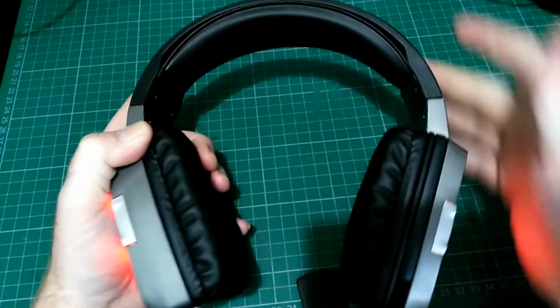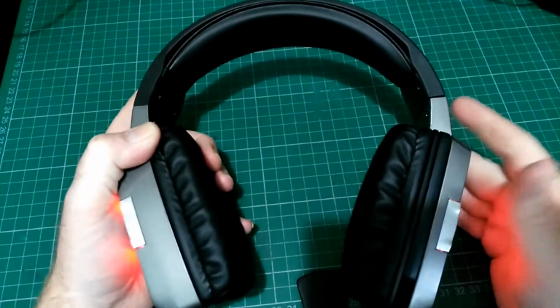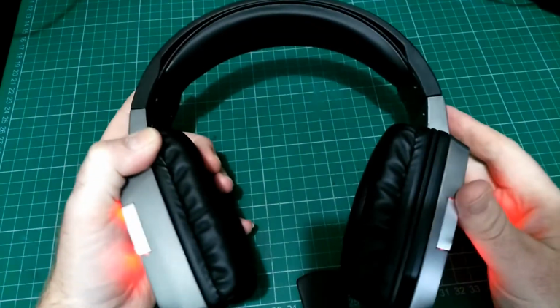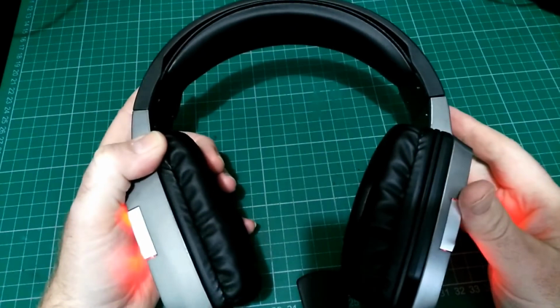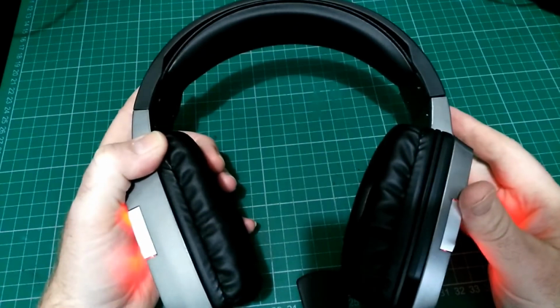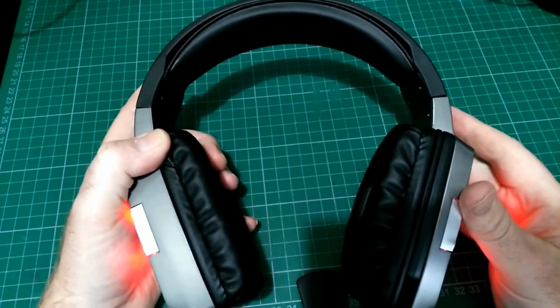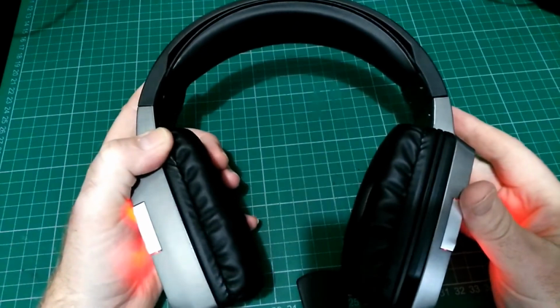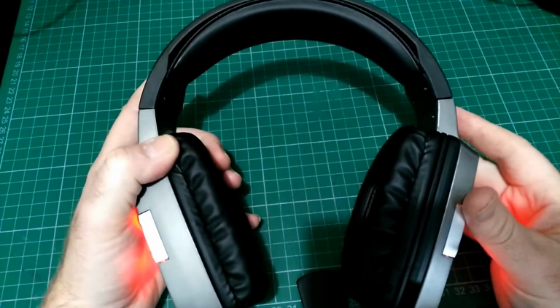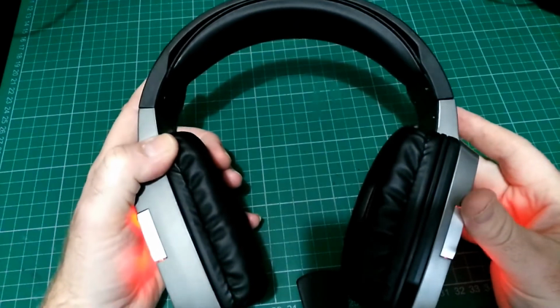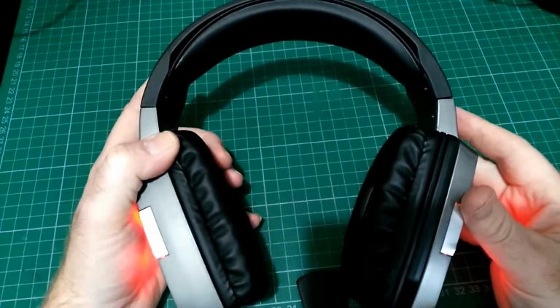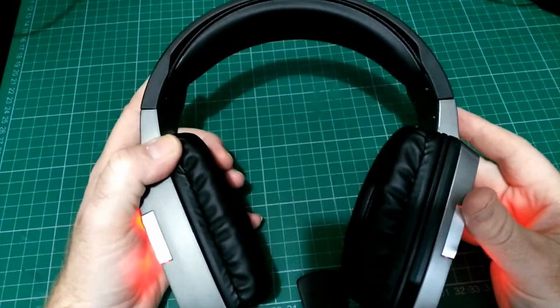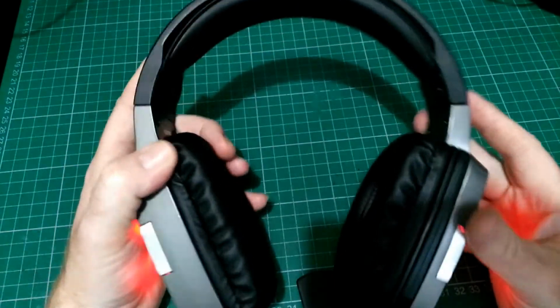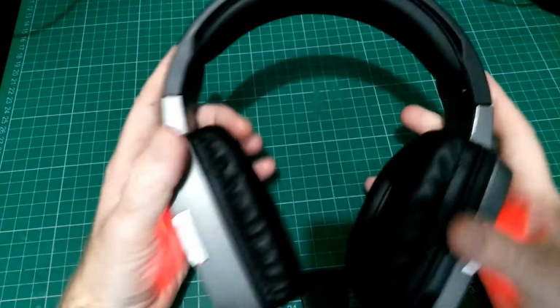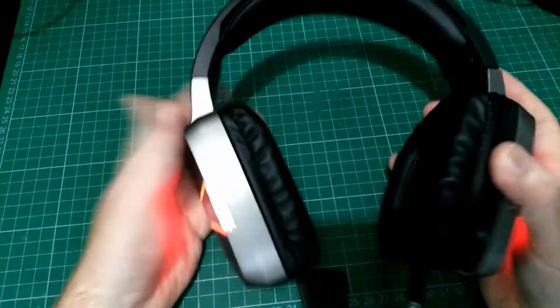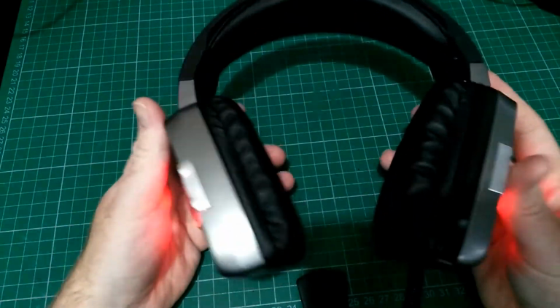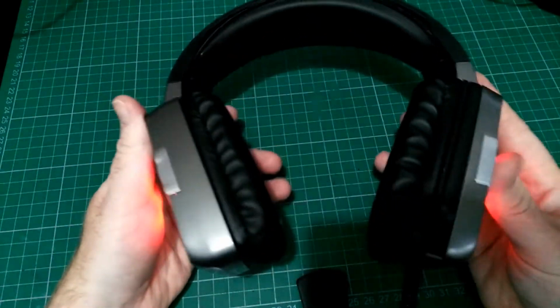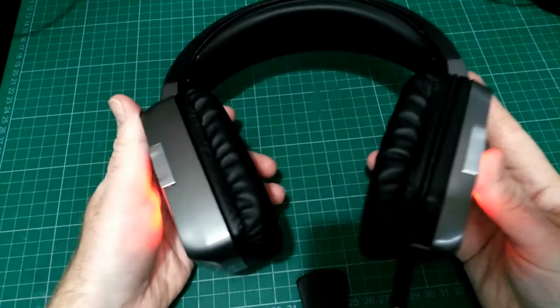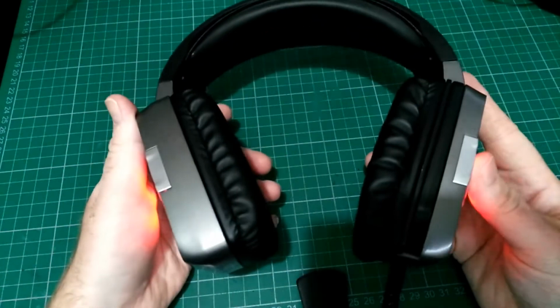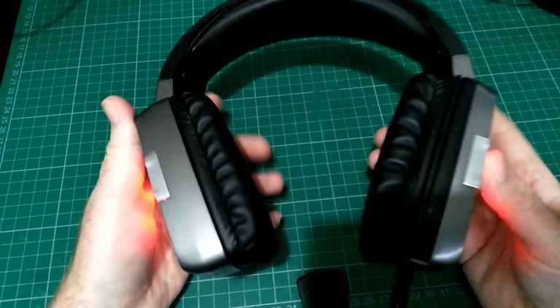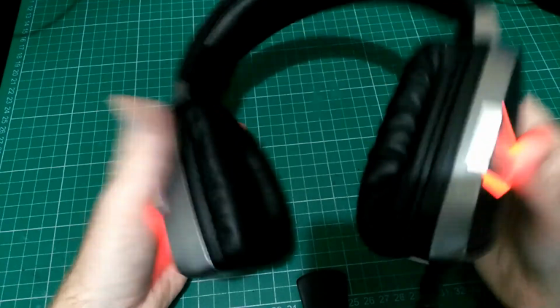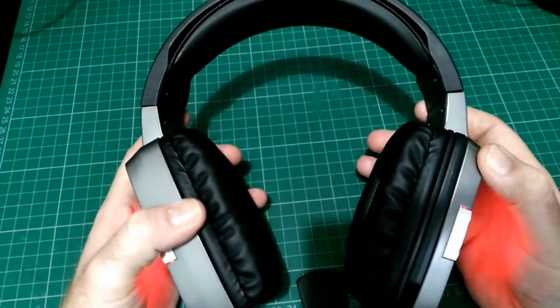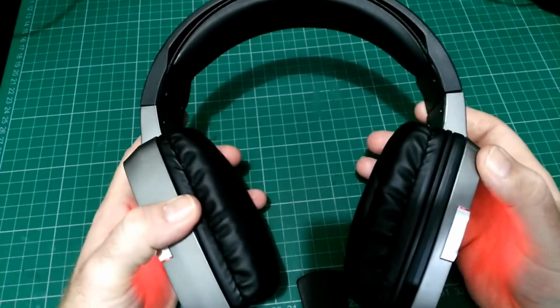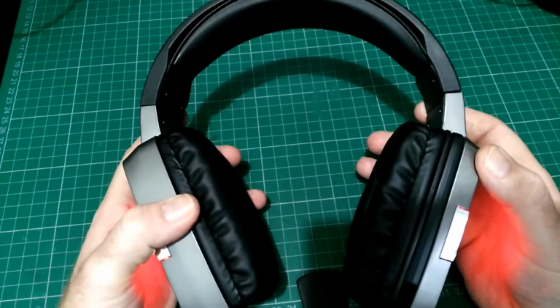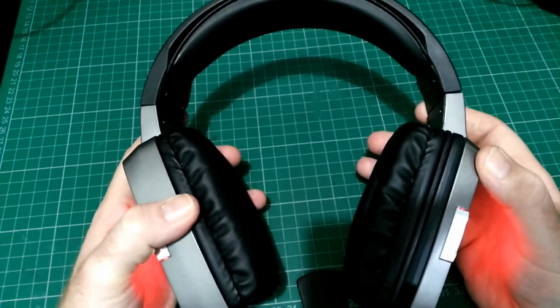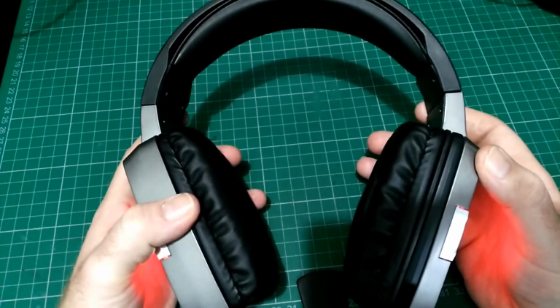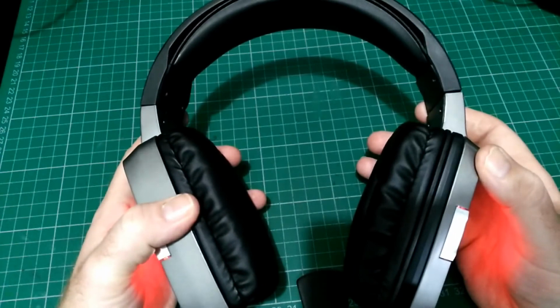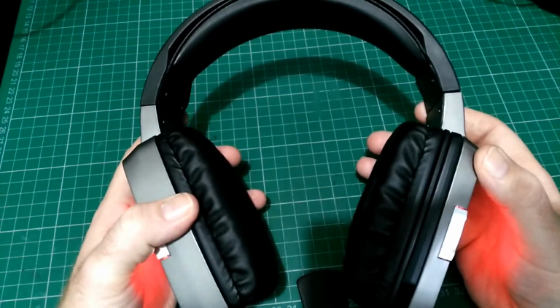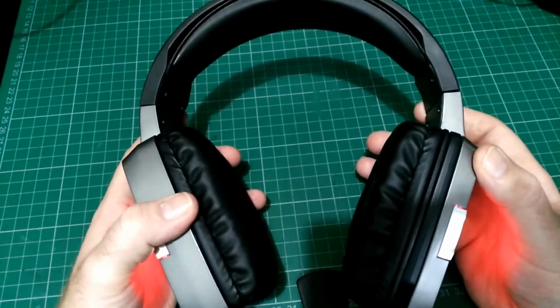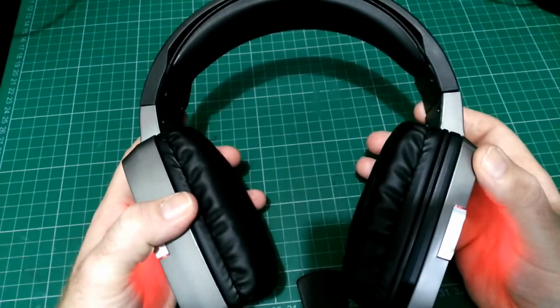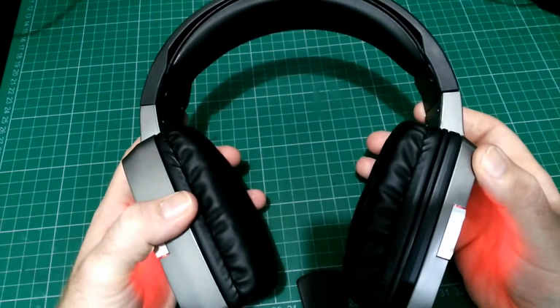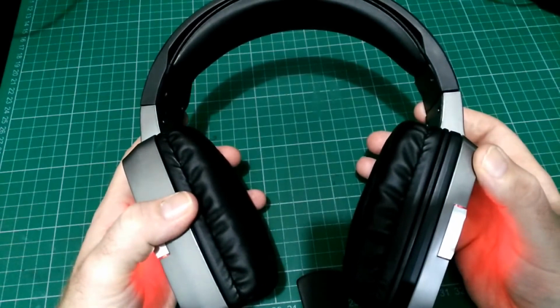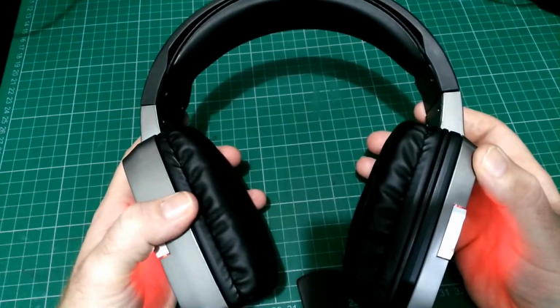I was using a pair of Sony headphones and I've moved over to these. Here's a mic test so you can hear what the mic sounds like.